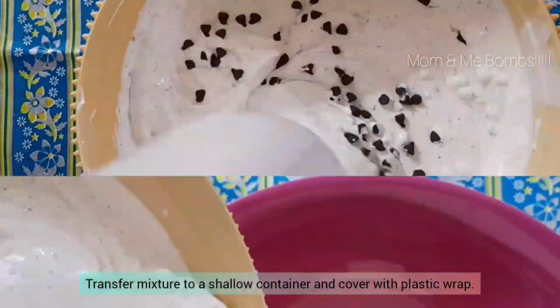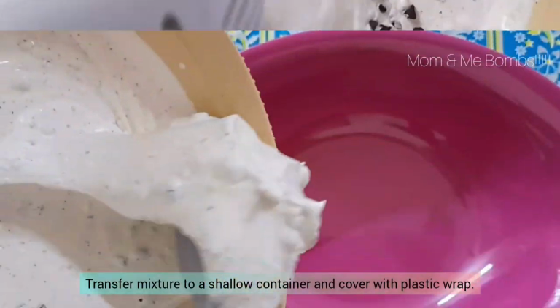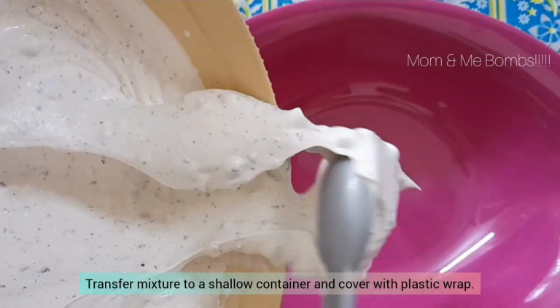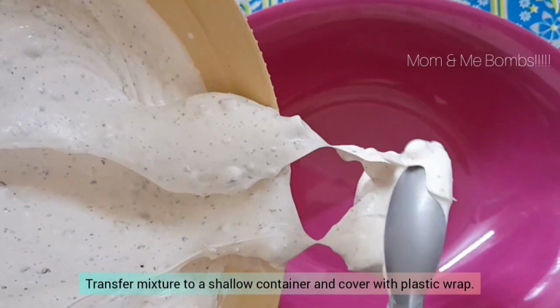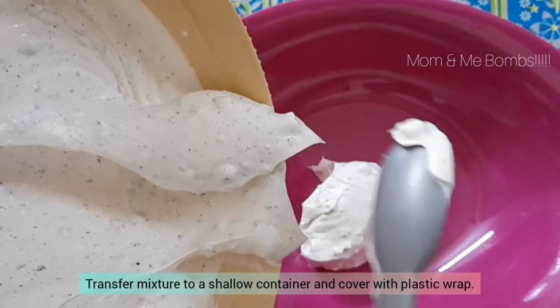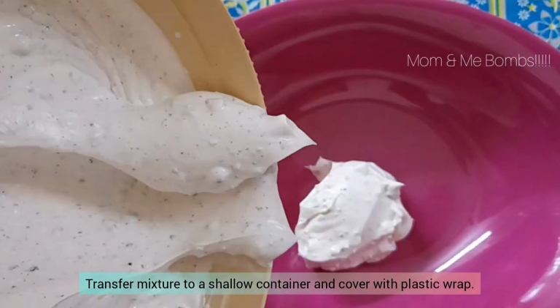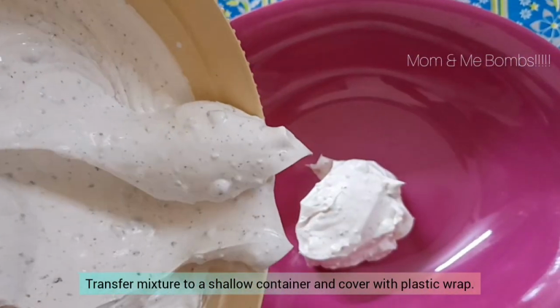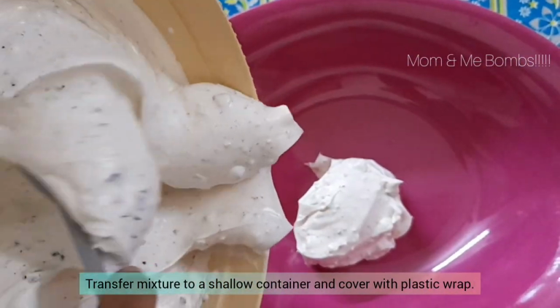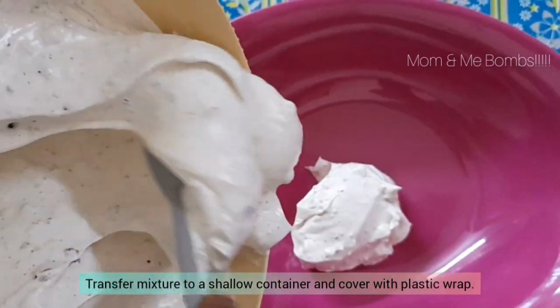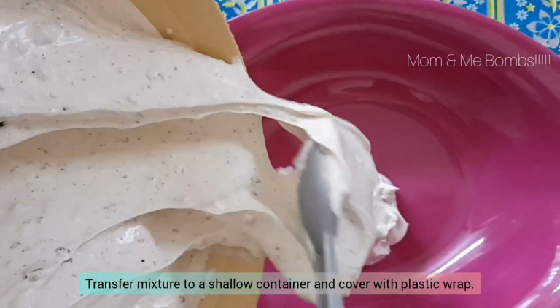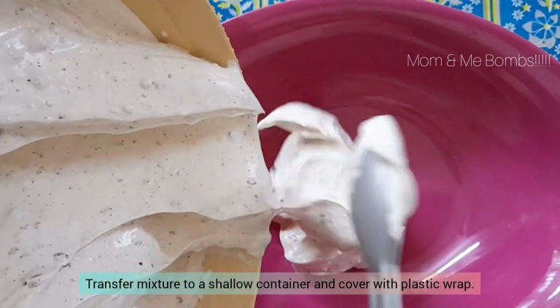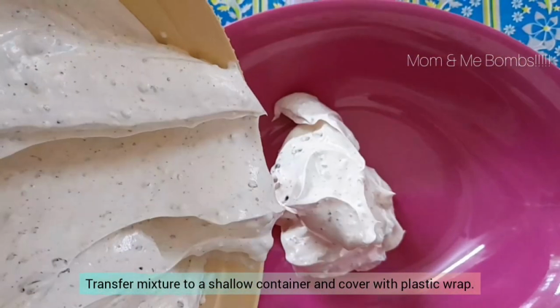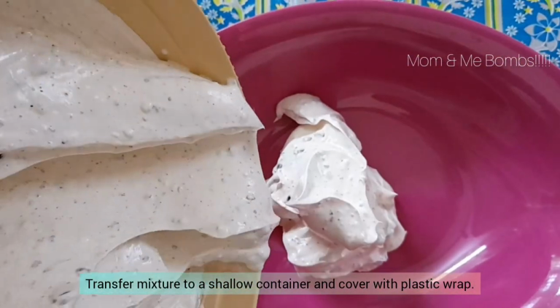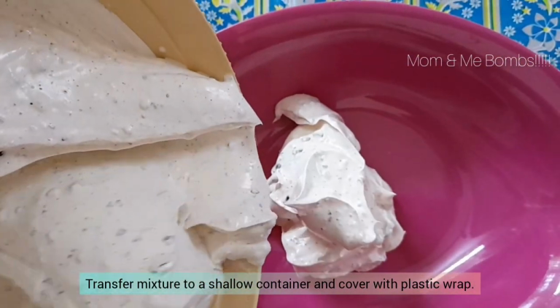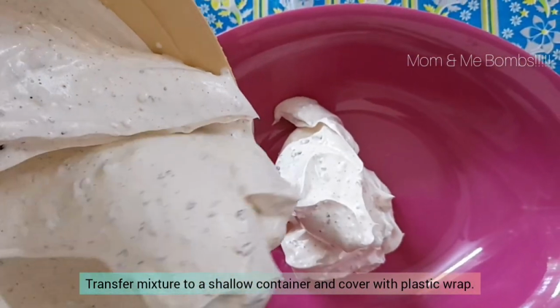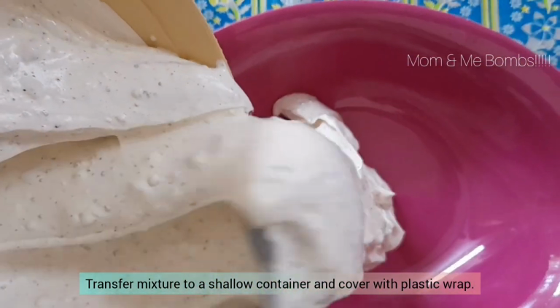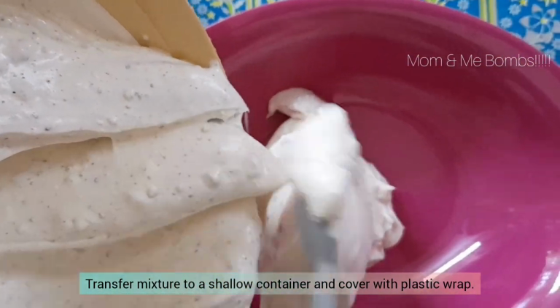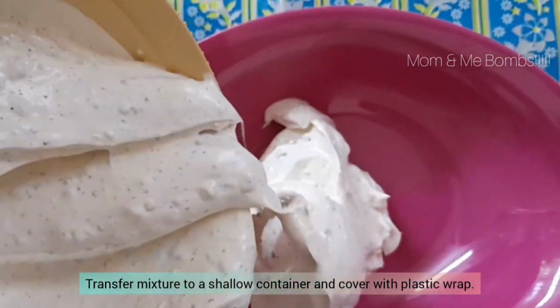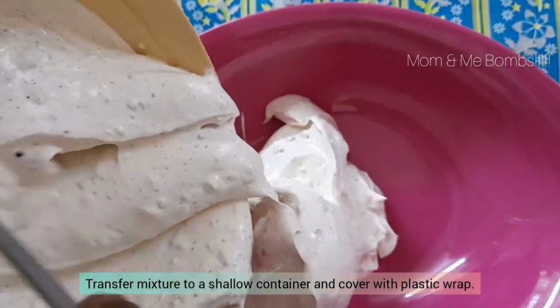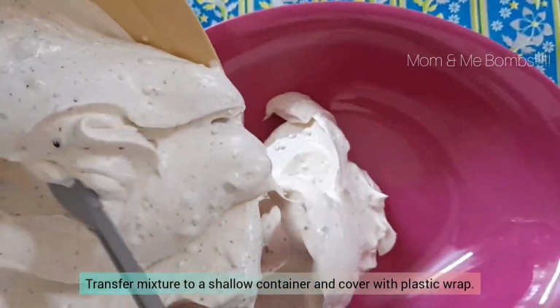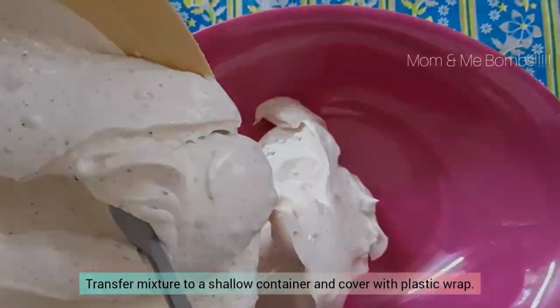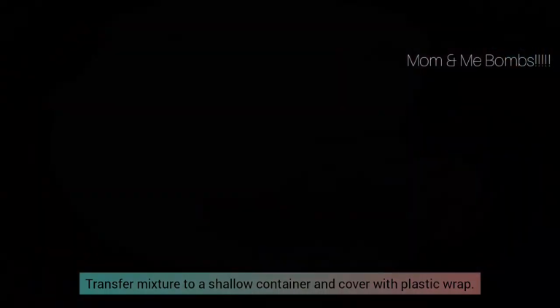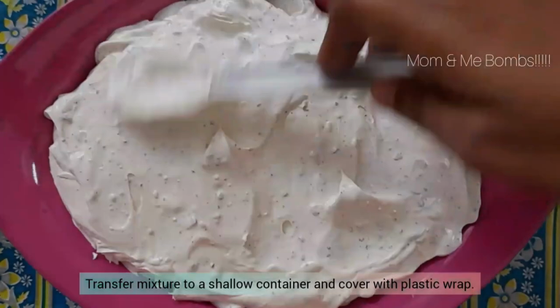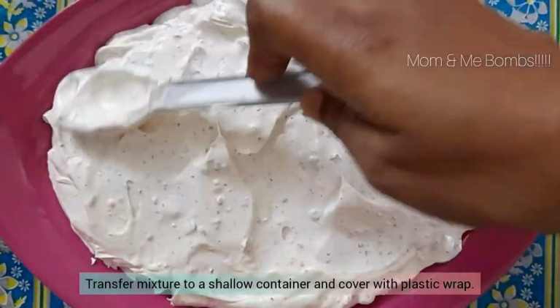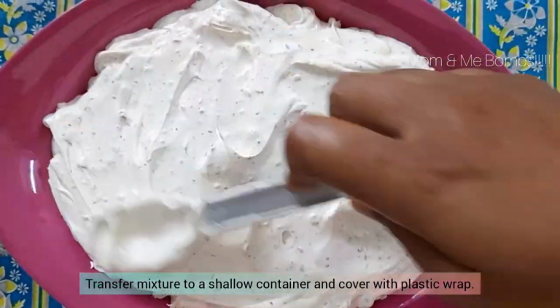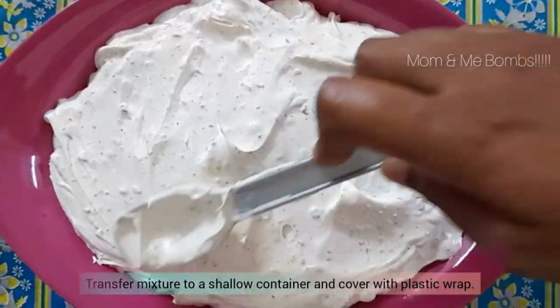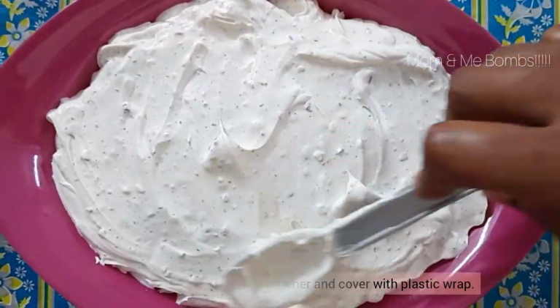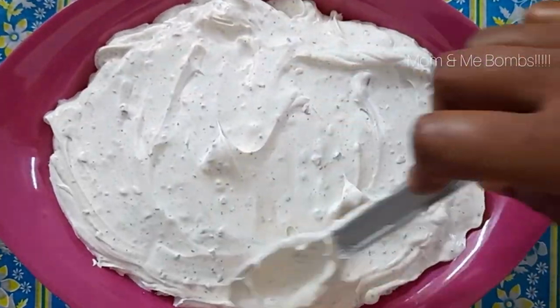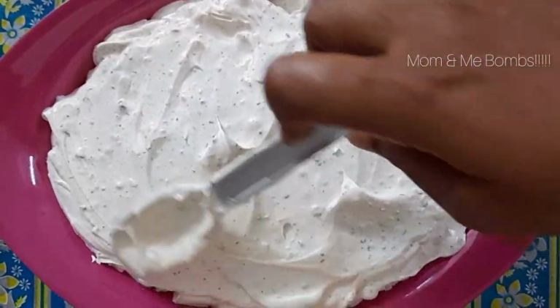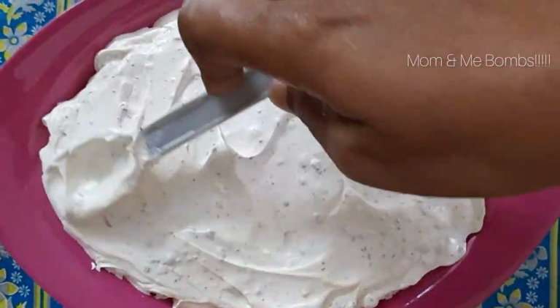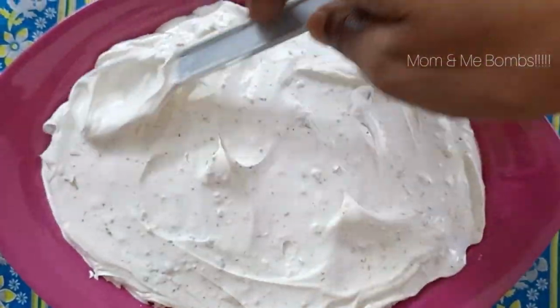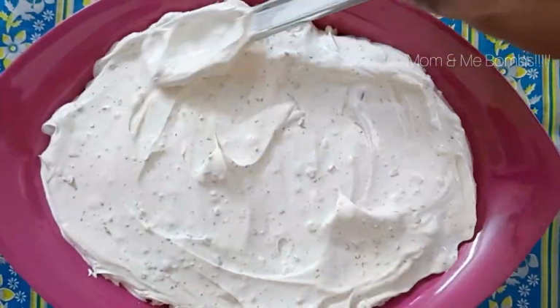Transfer the mixture to a shallow container and cover it with a plastic wrap. Now smoothen the top like this.